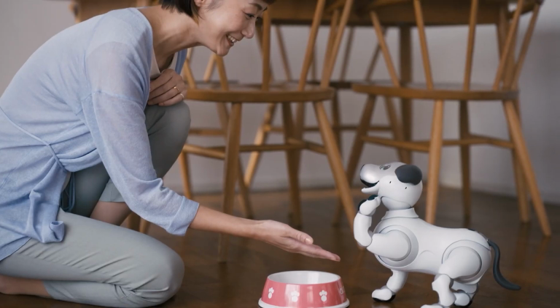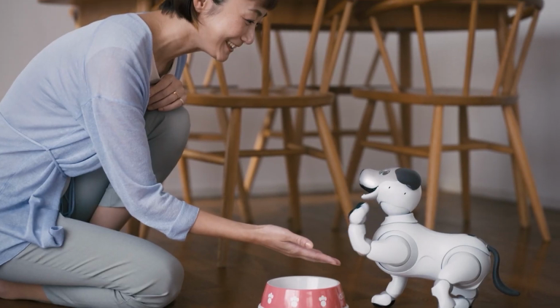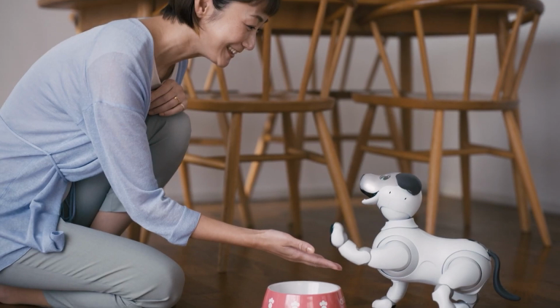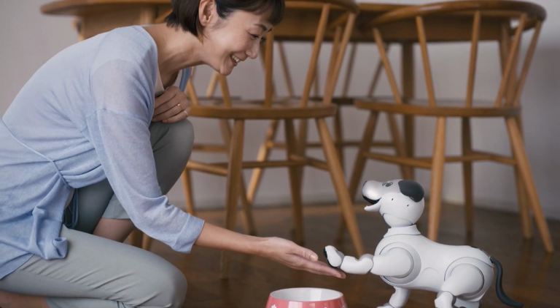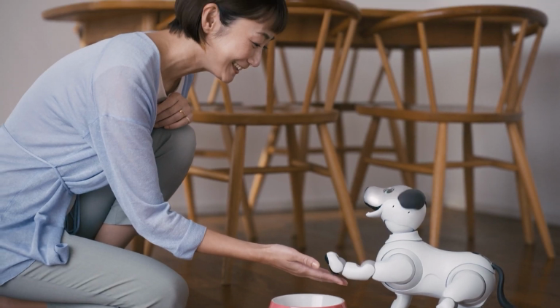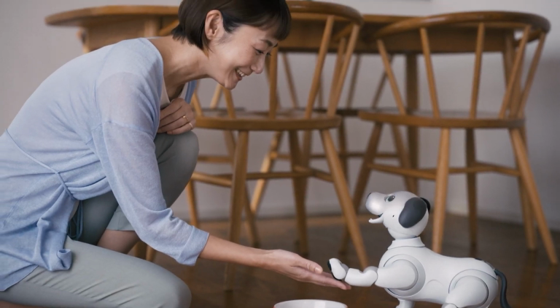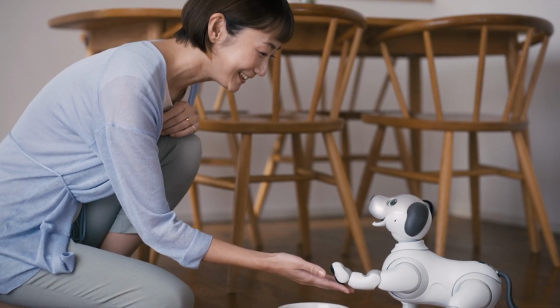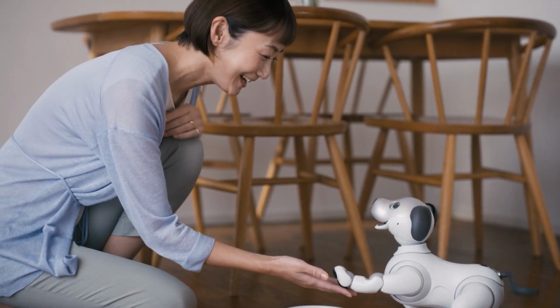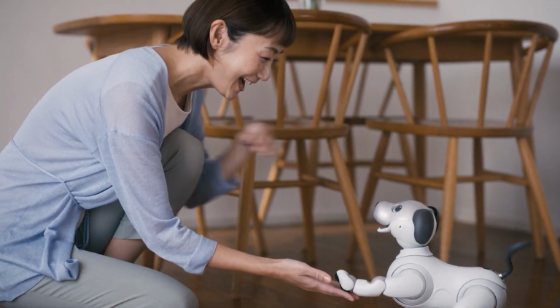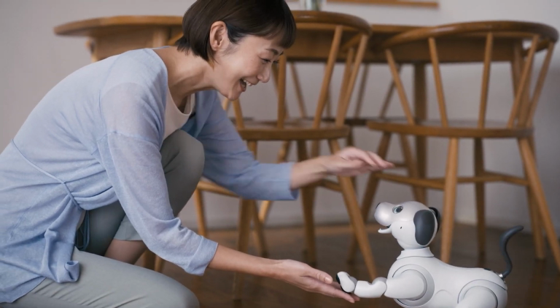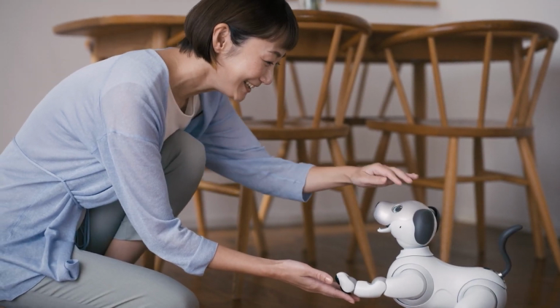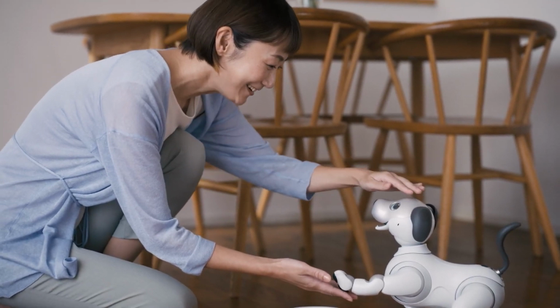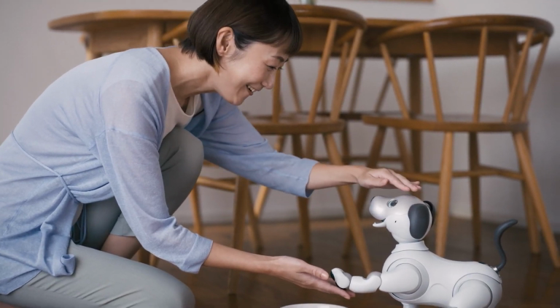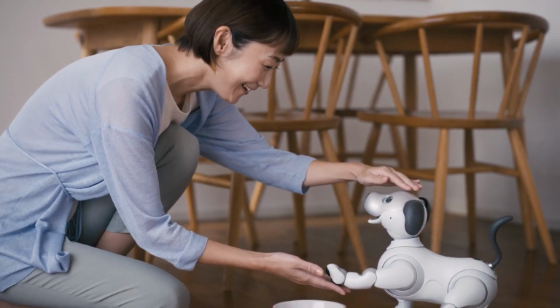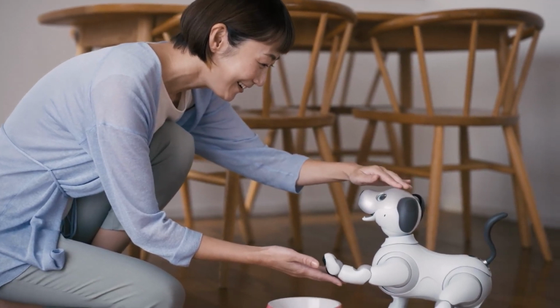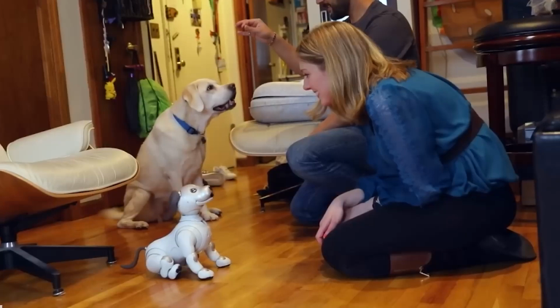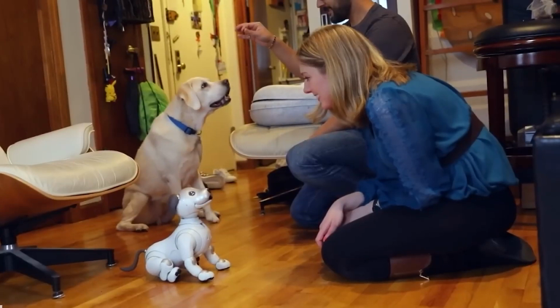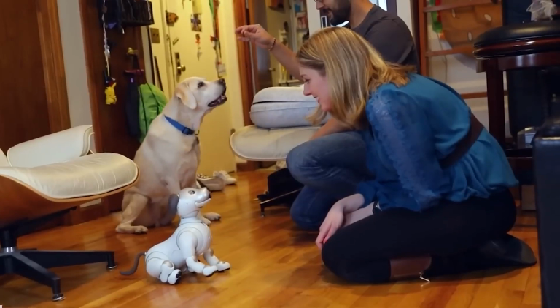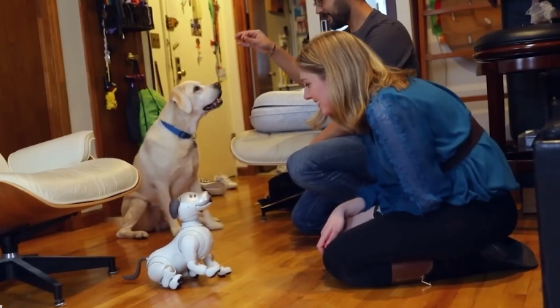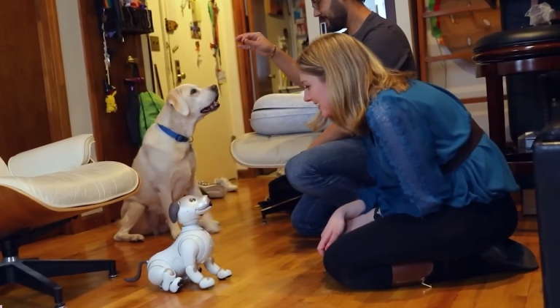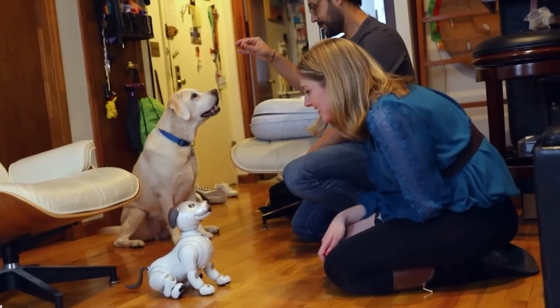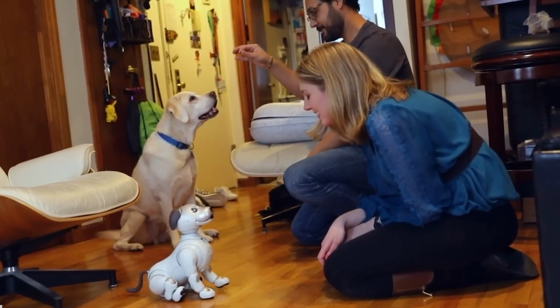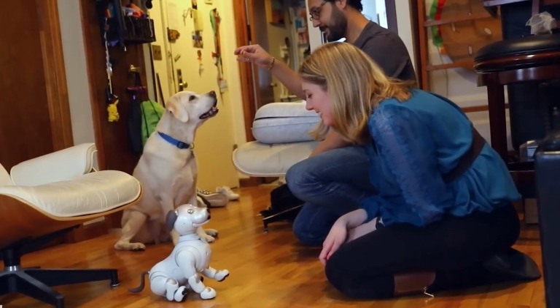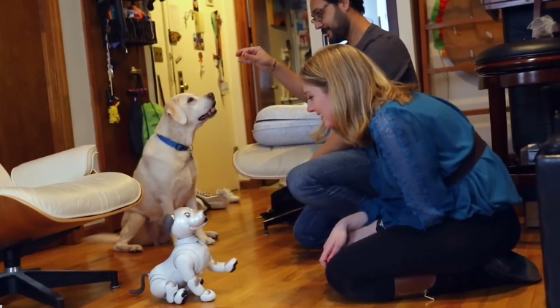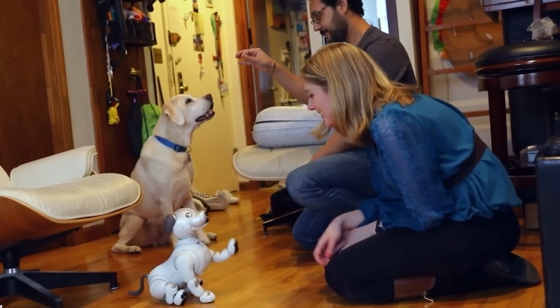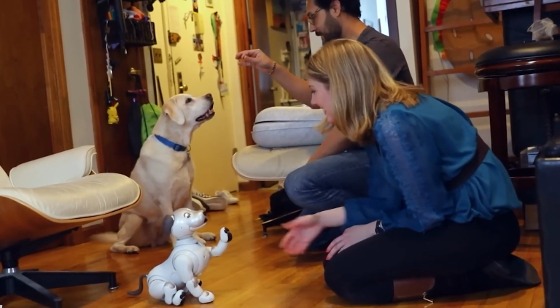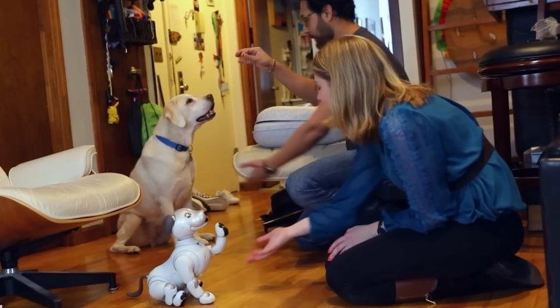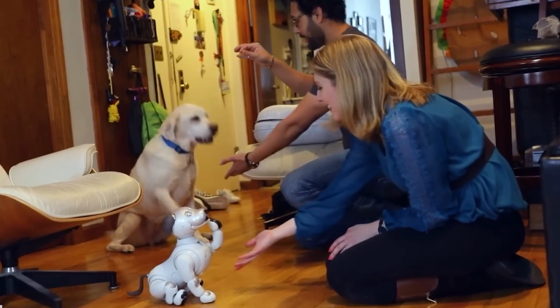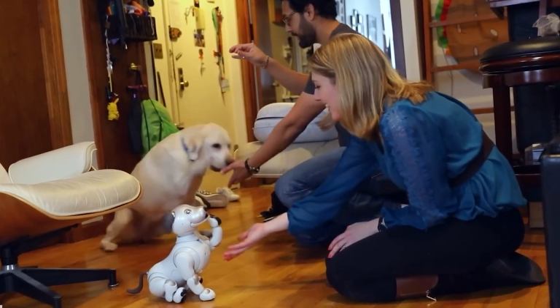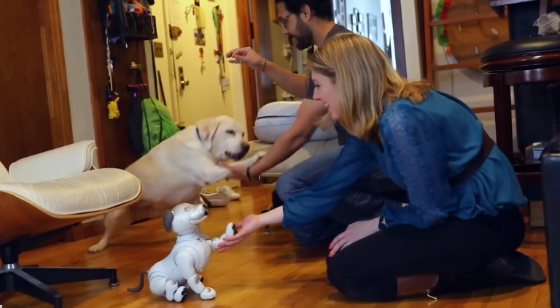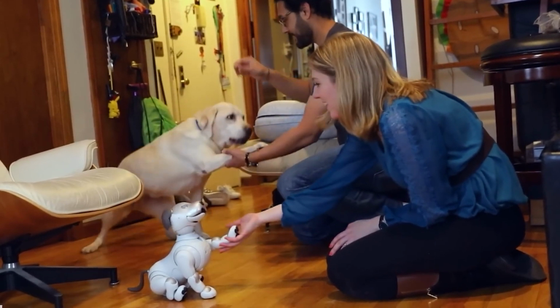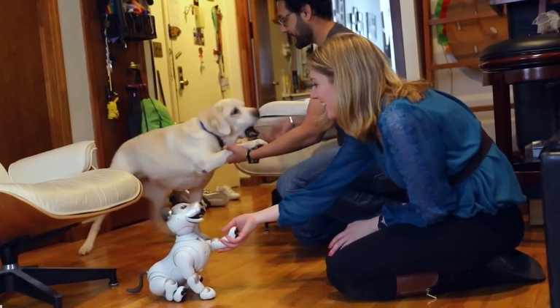It's more than a gadget — it's a friend that grows with you, offering companionship and emotional support like a real dog would.